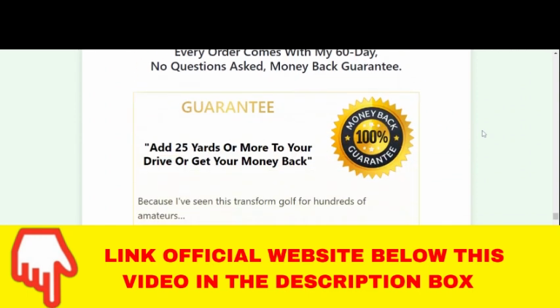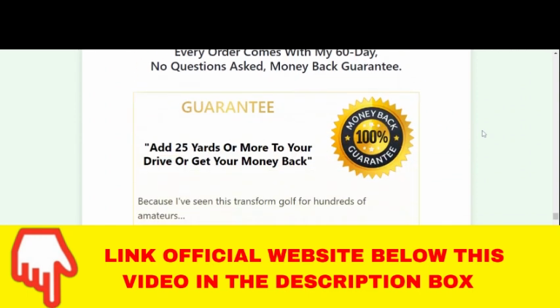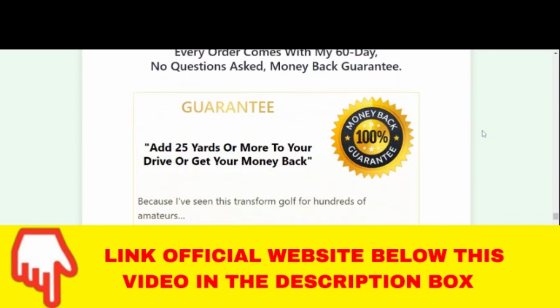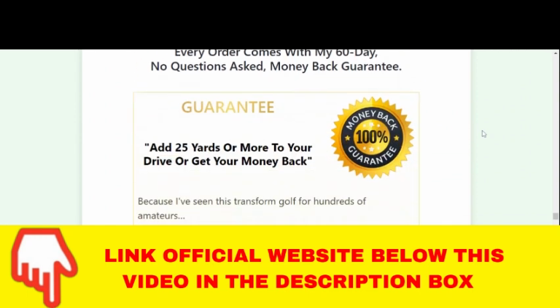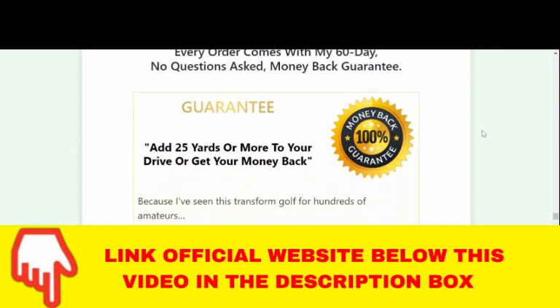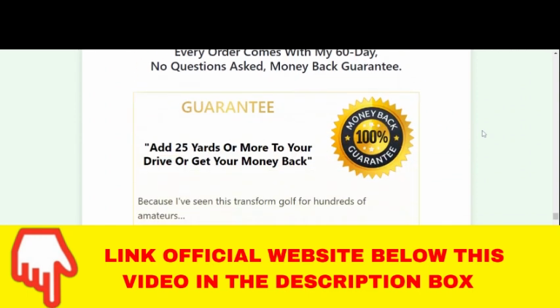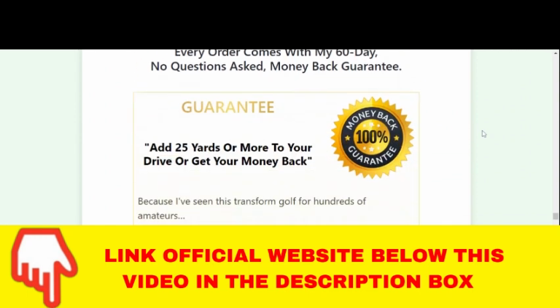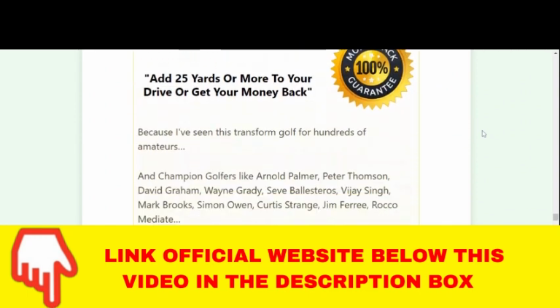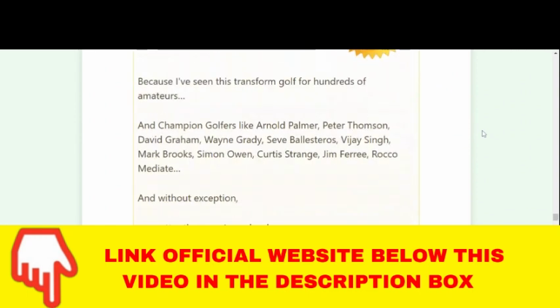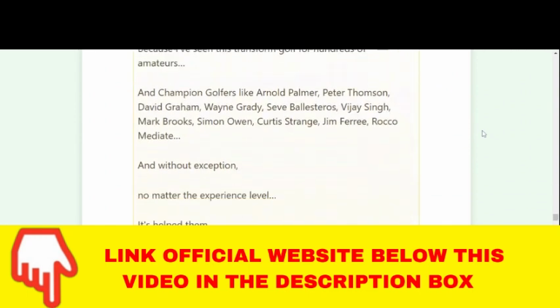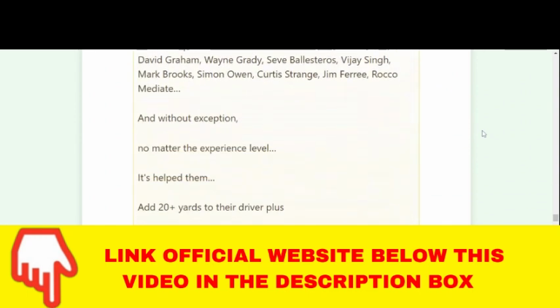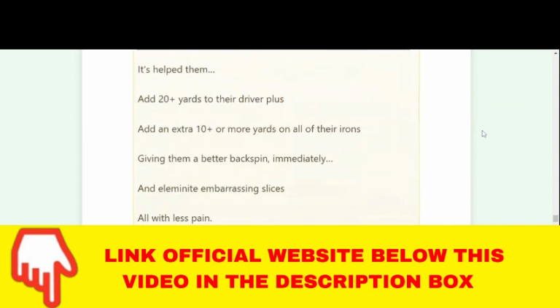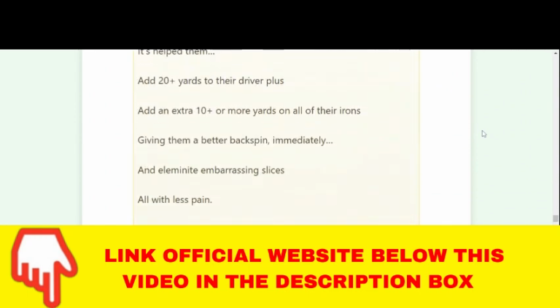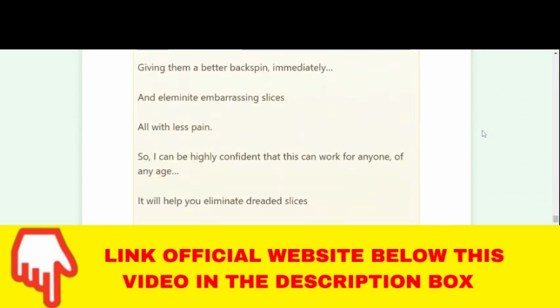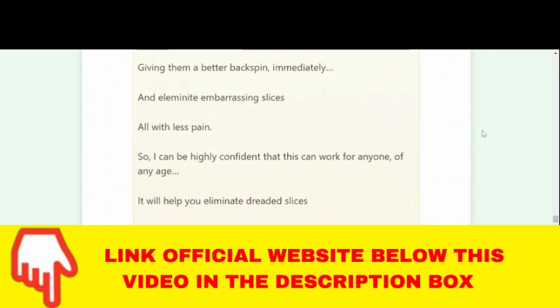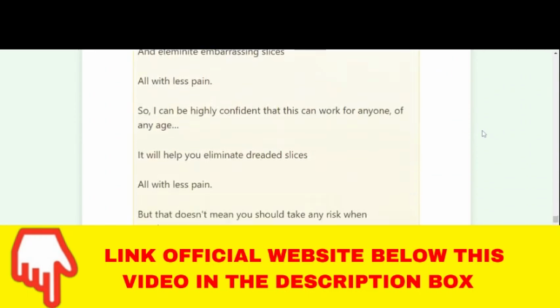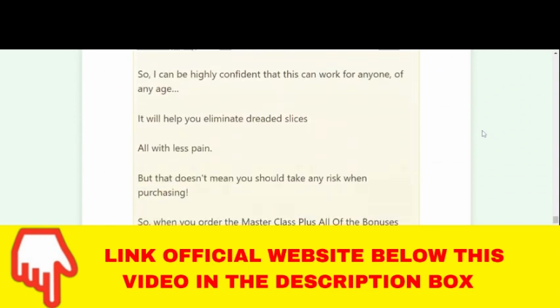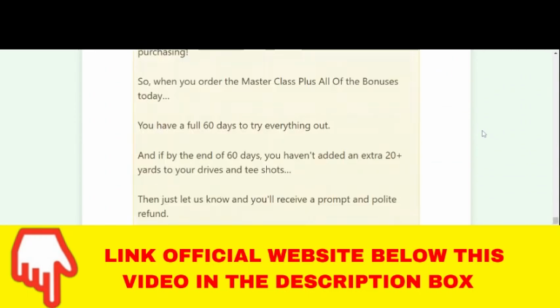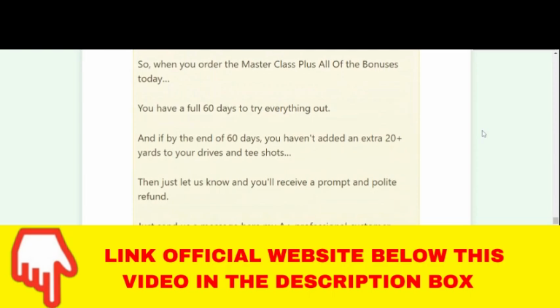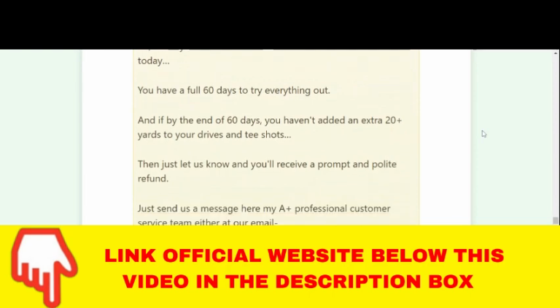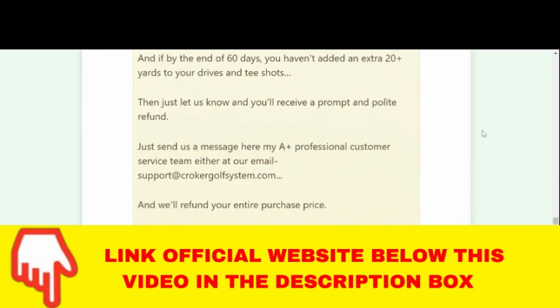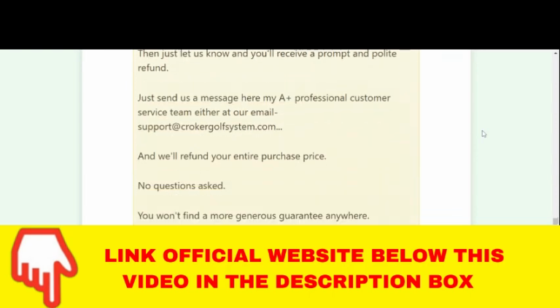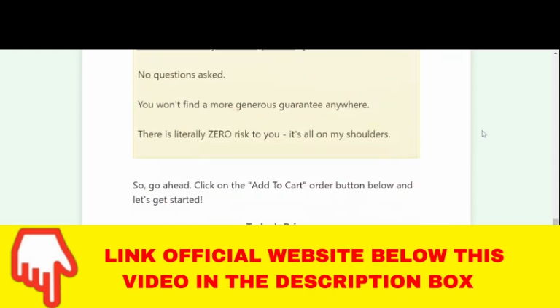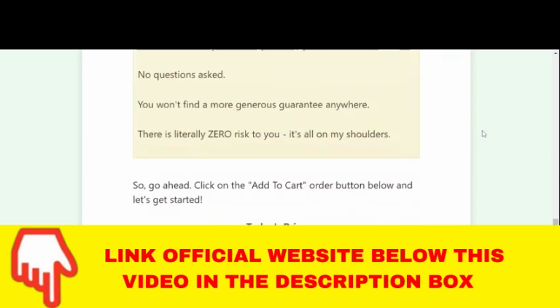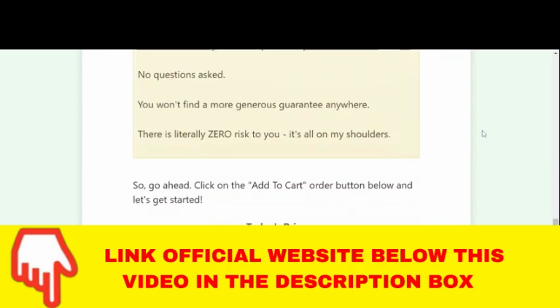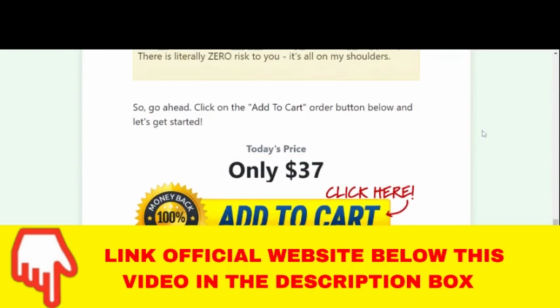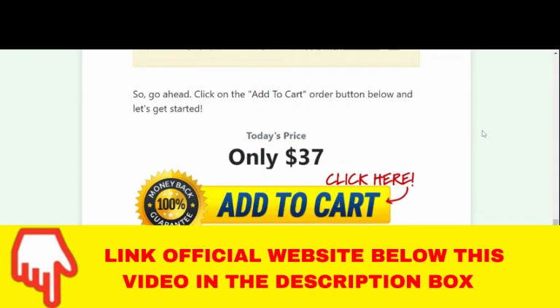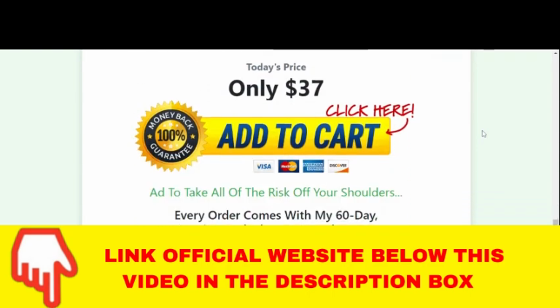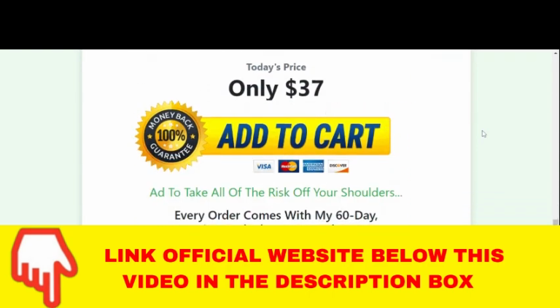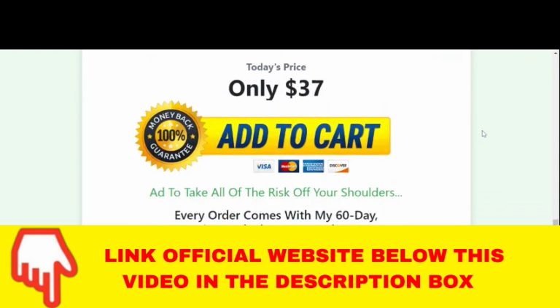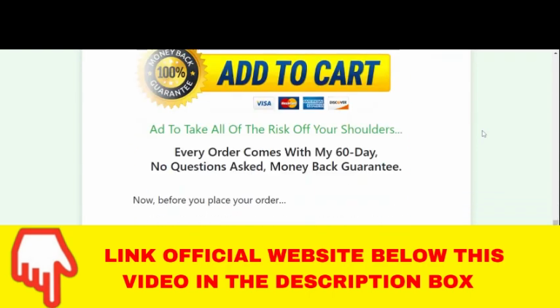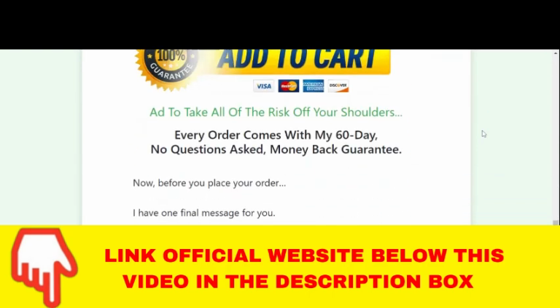This is also the place to go. I really hope this video helps you. Be well and have a great day.